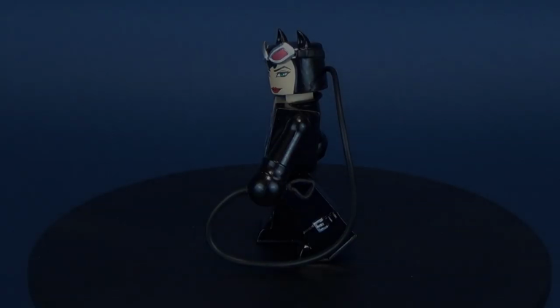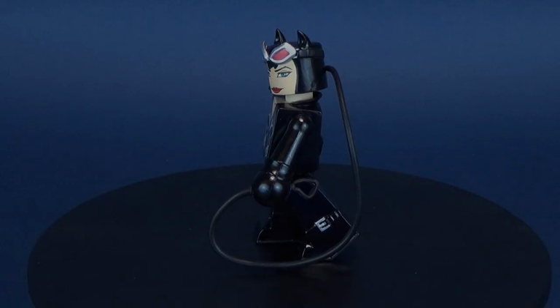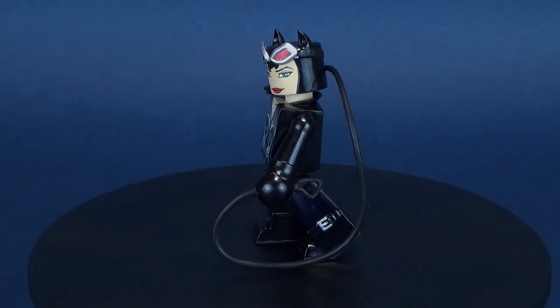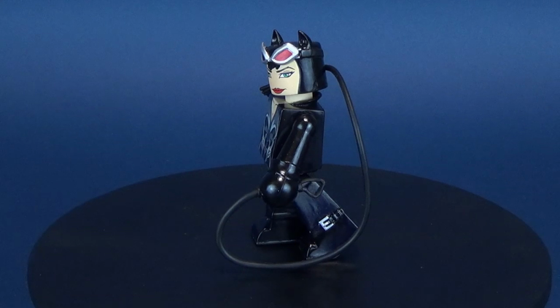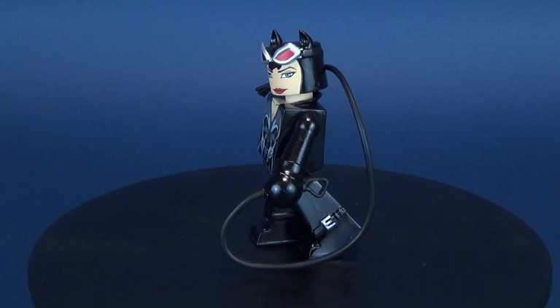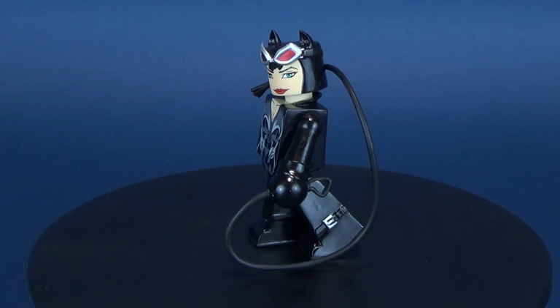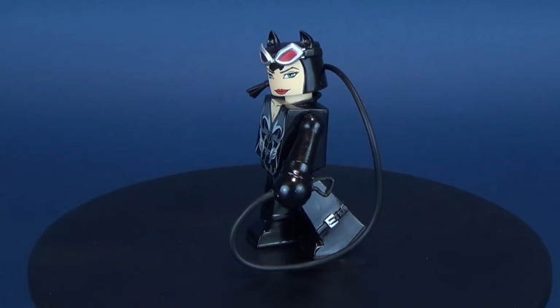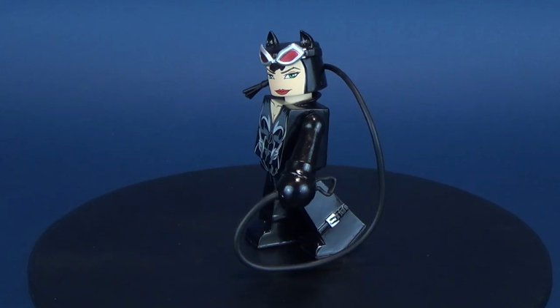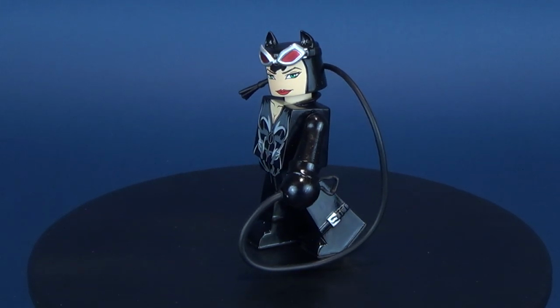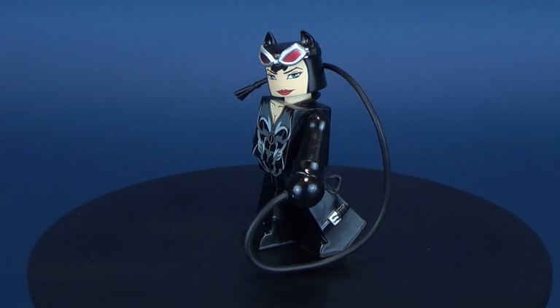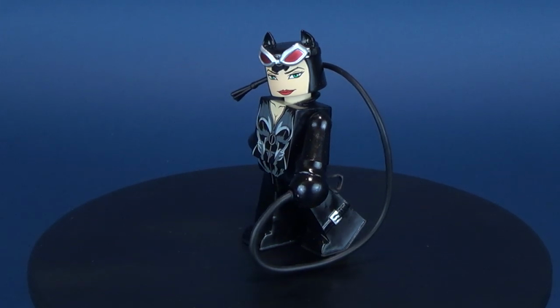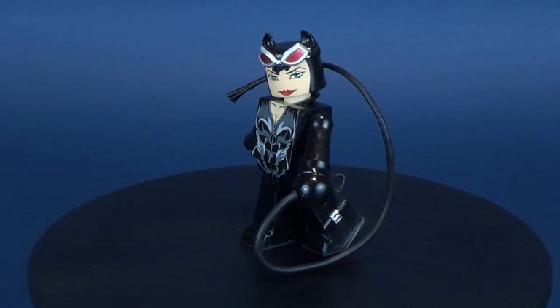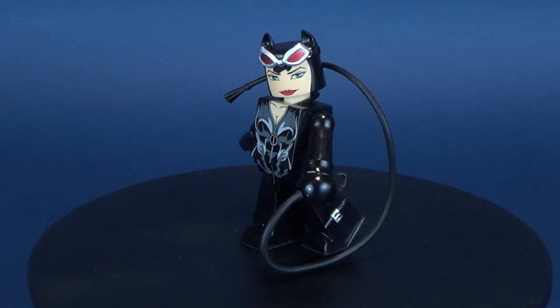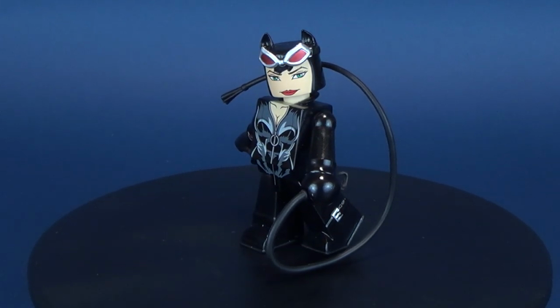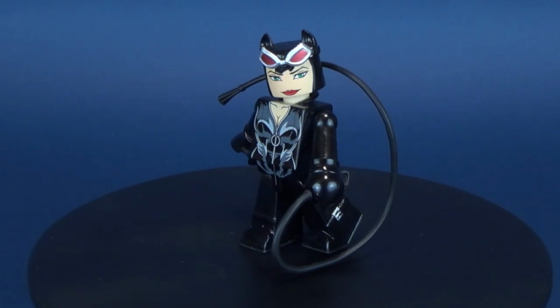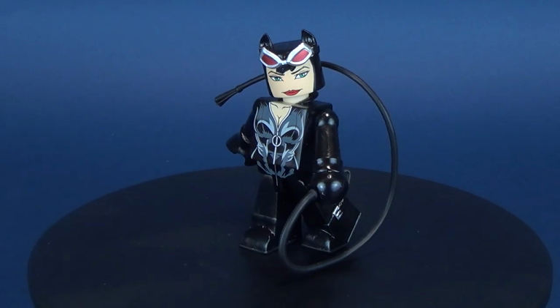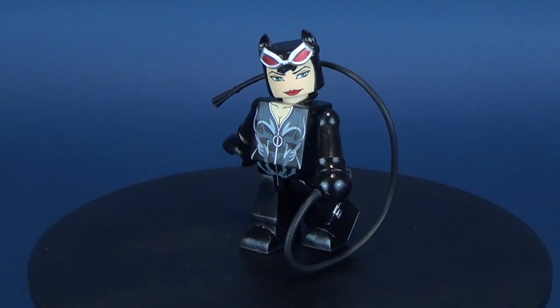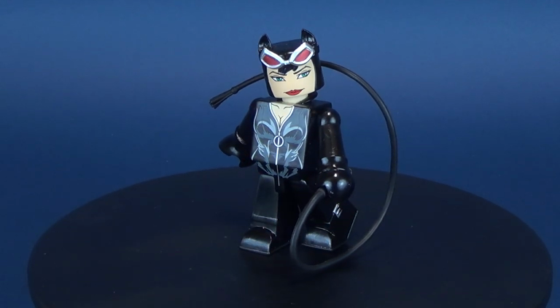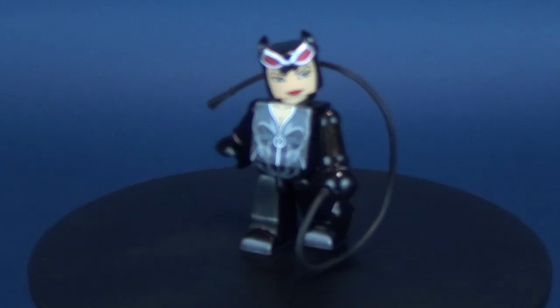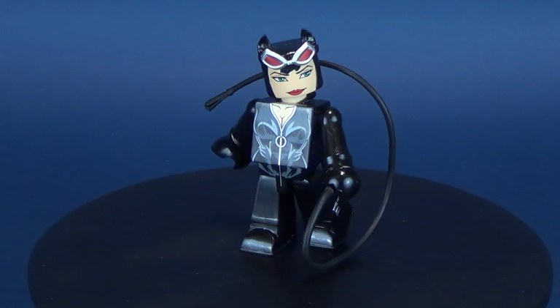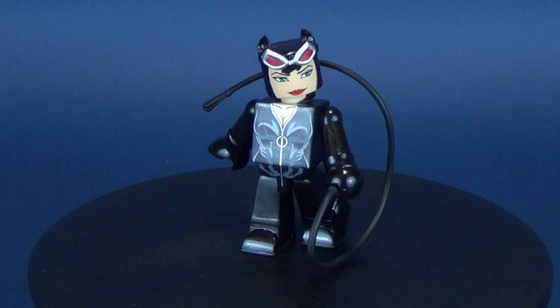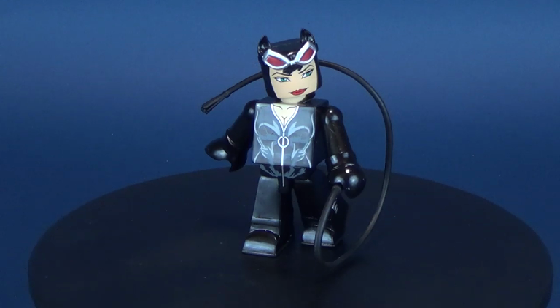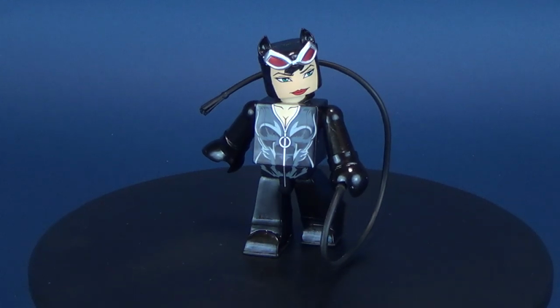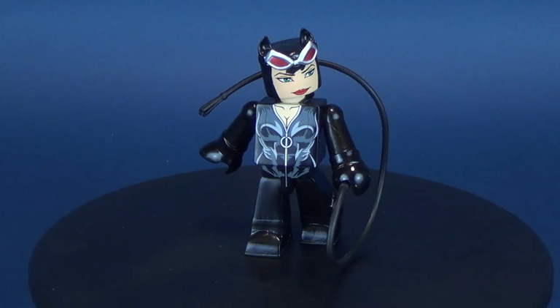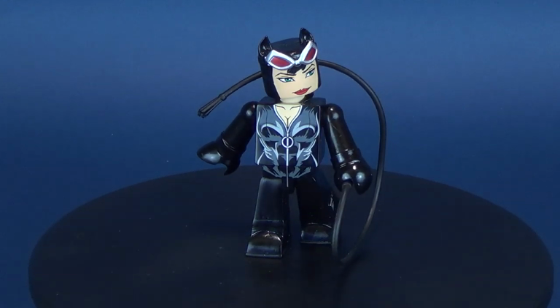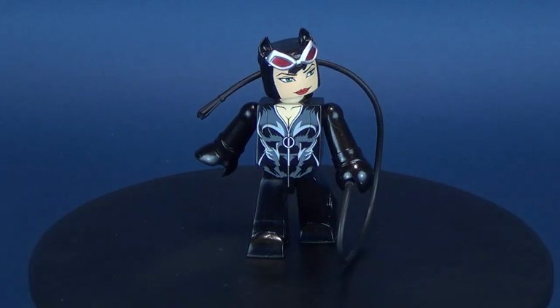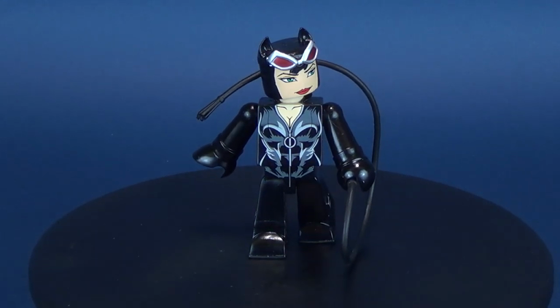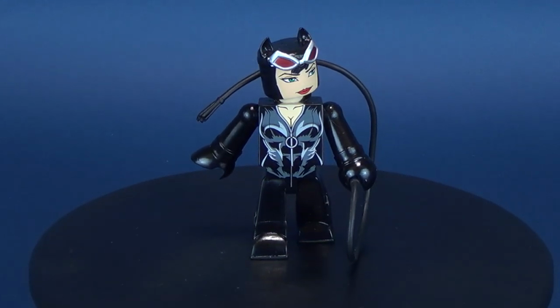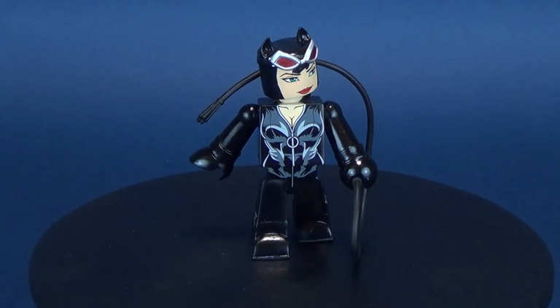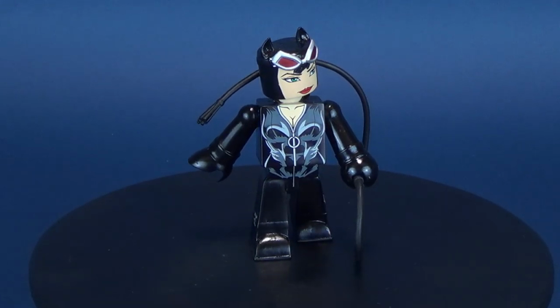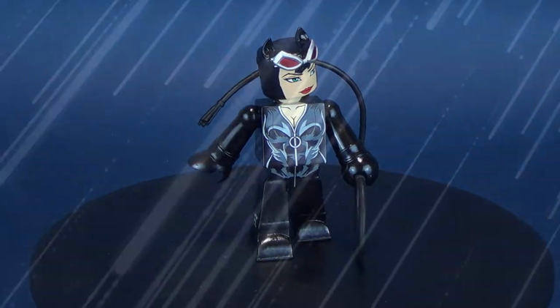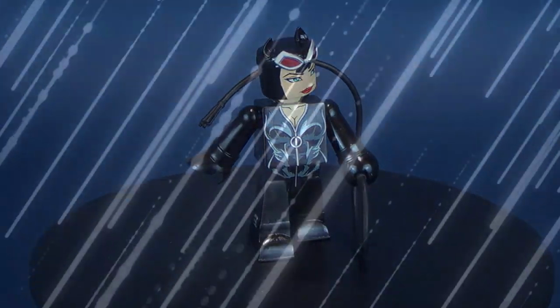Today's video we're going to sink our claws into the Diamond Select DC Vinnie Mates. This is Catwoman.